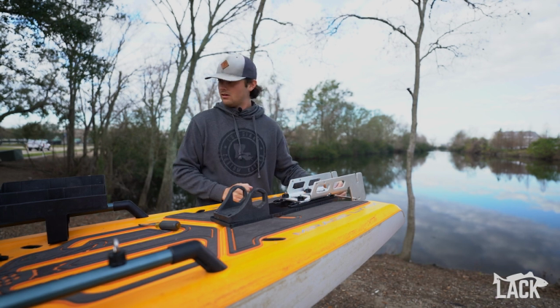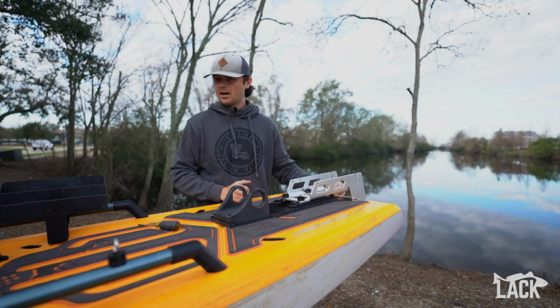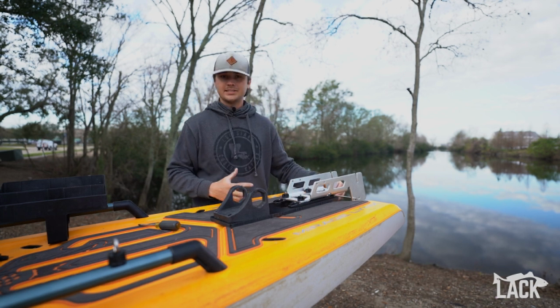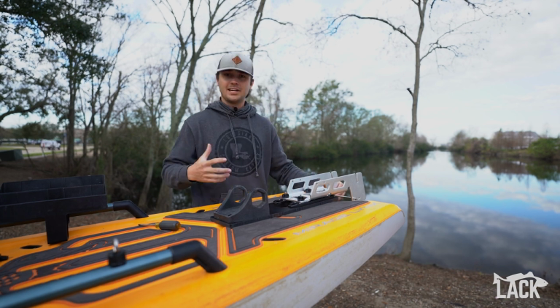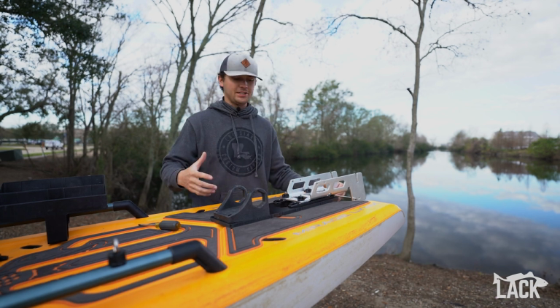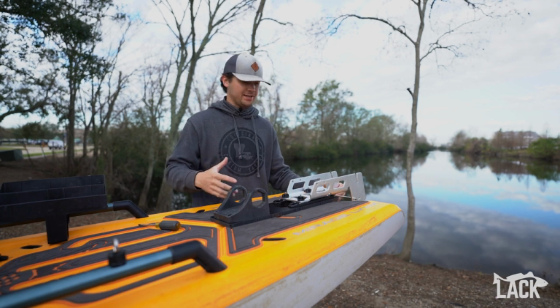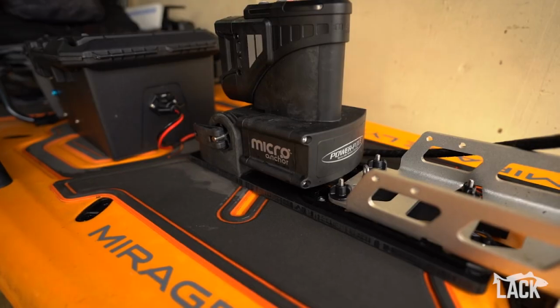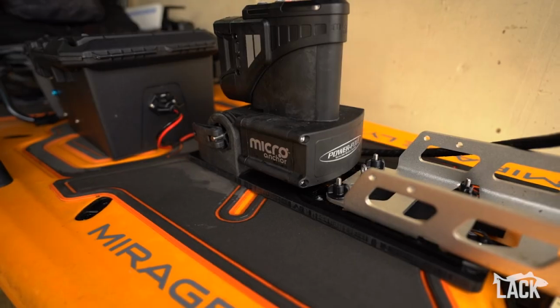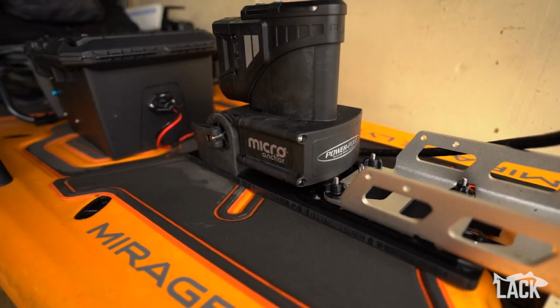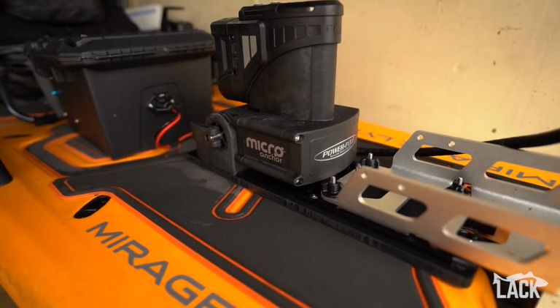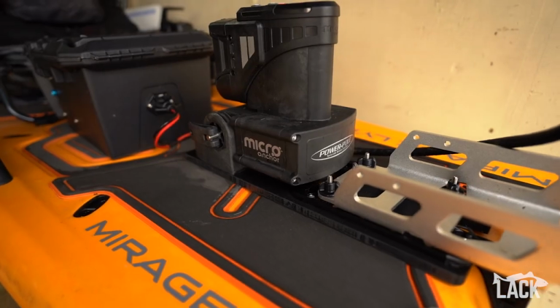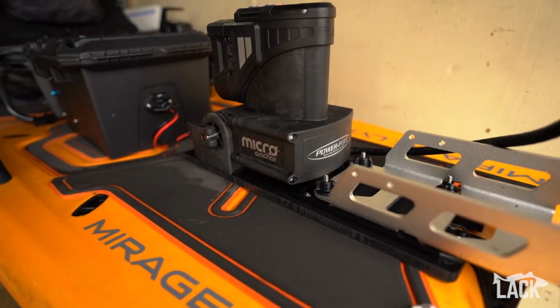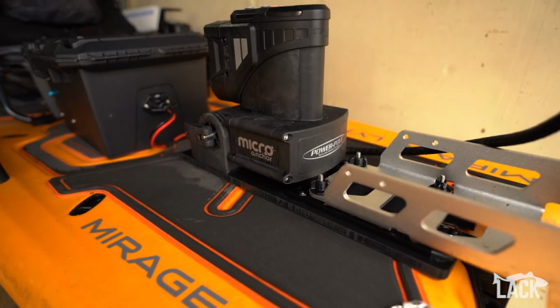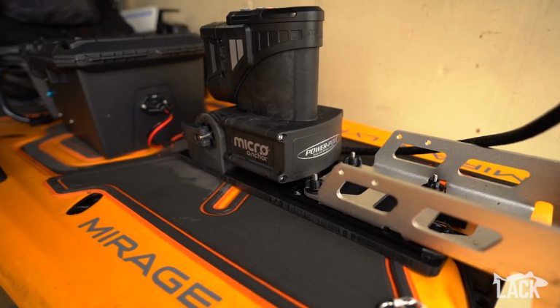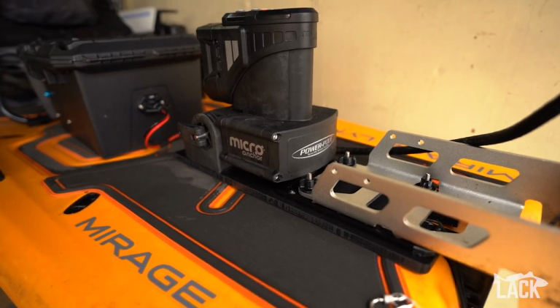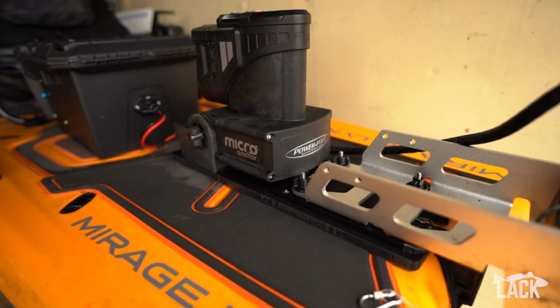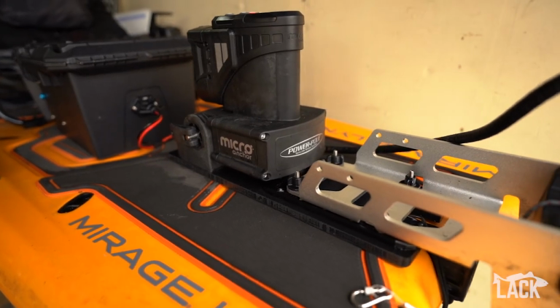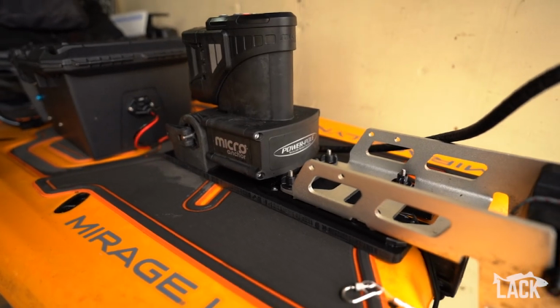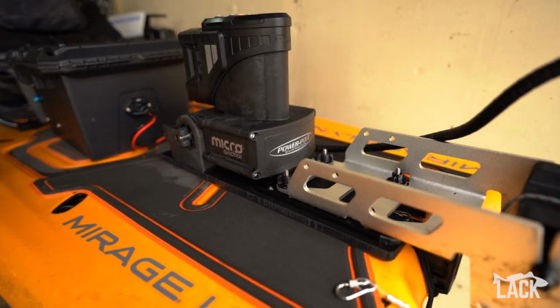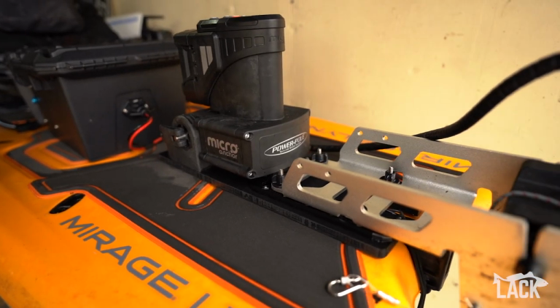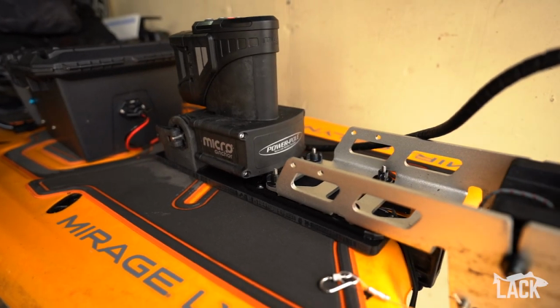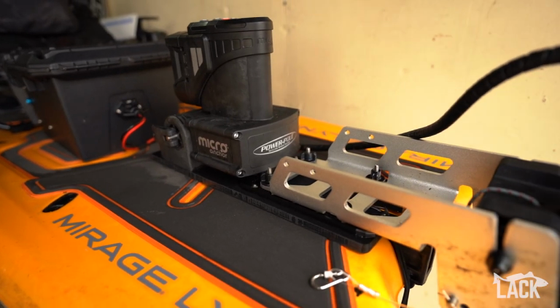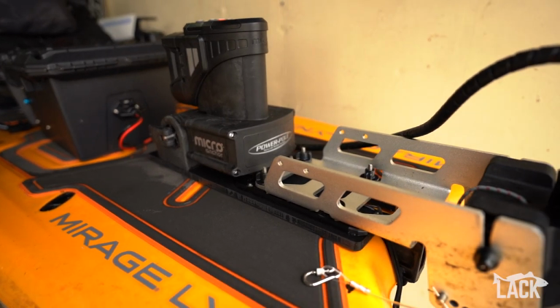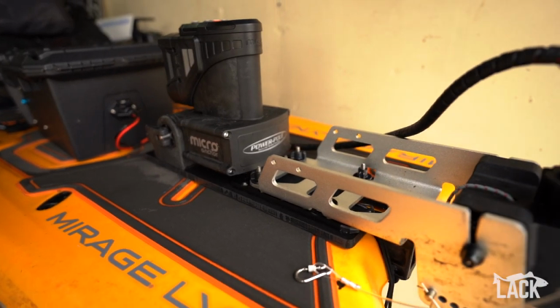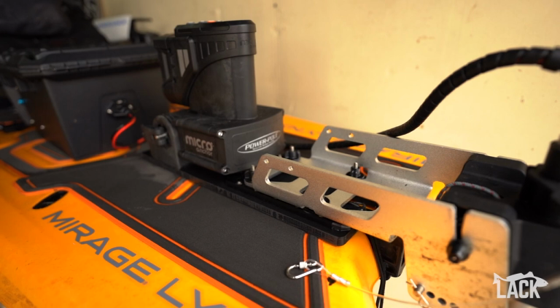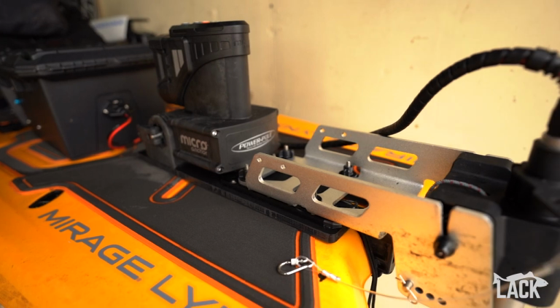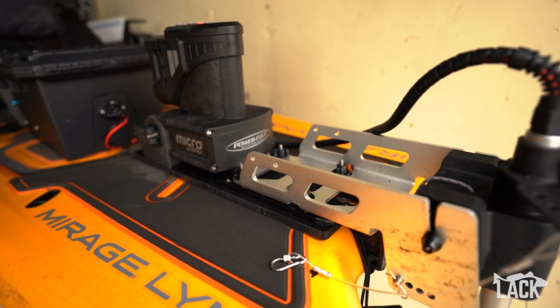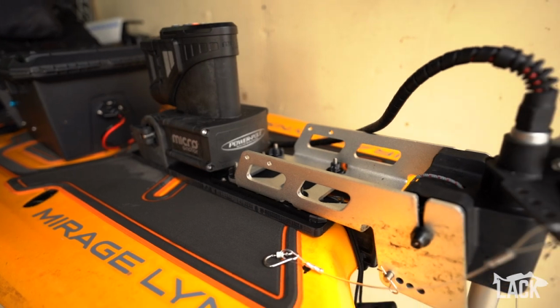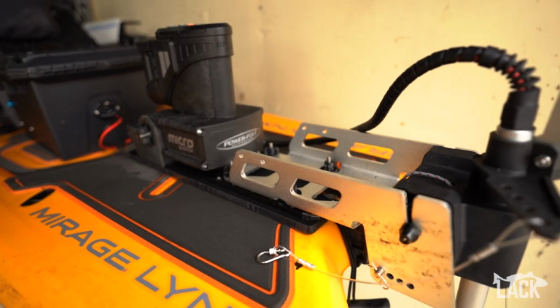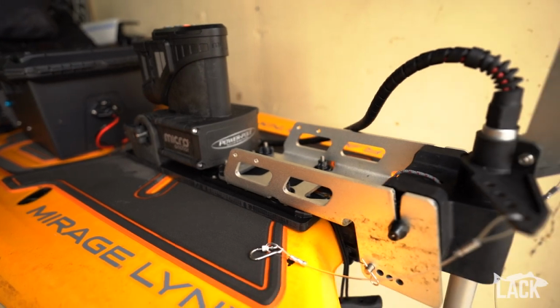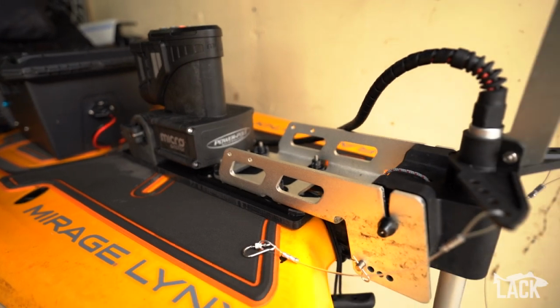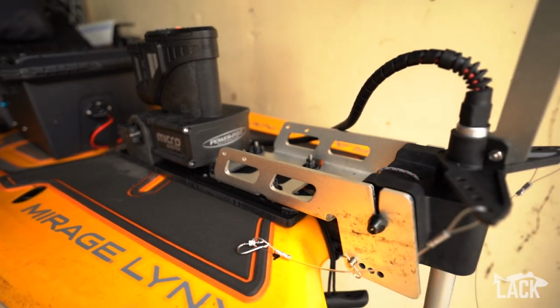Now that your mounting plate is secured to the boat, we'll come back and install our motor like we normally would.